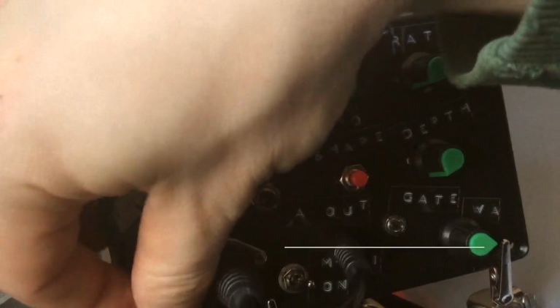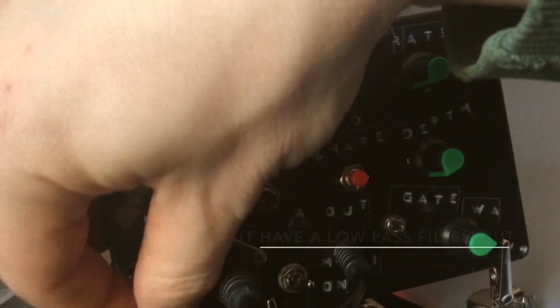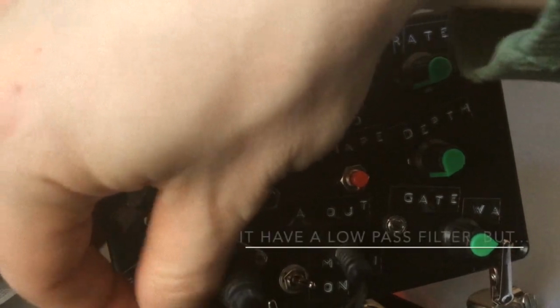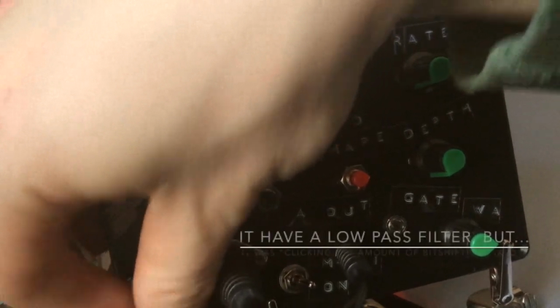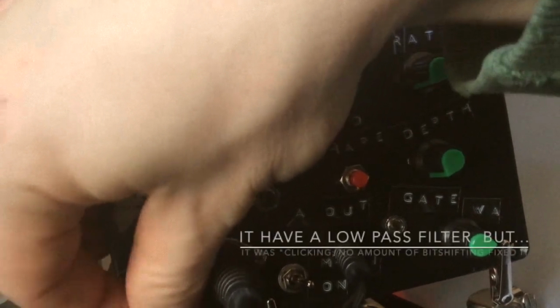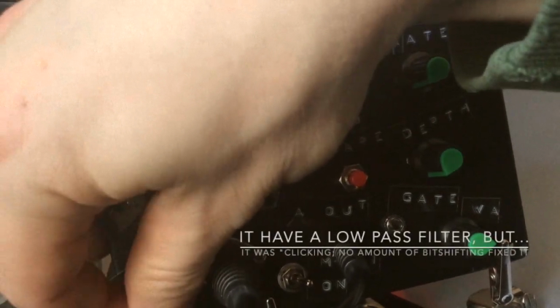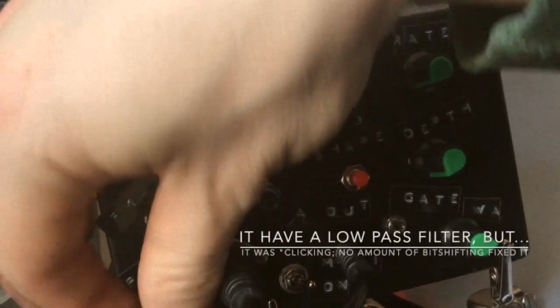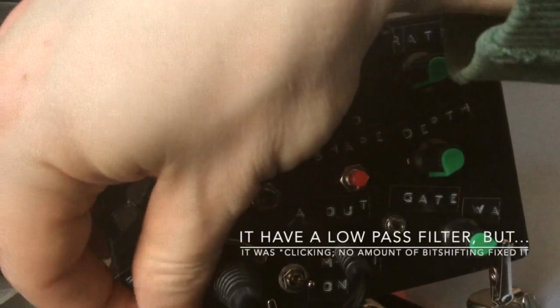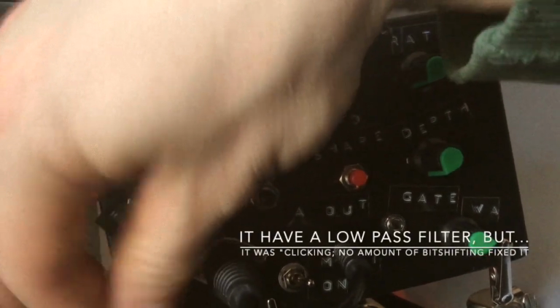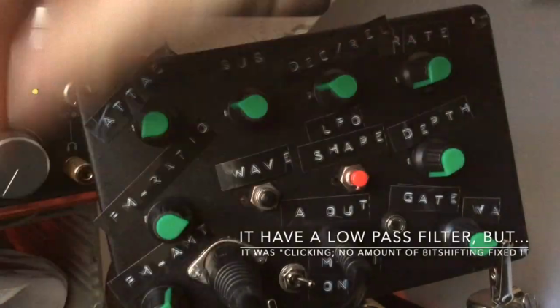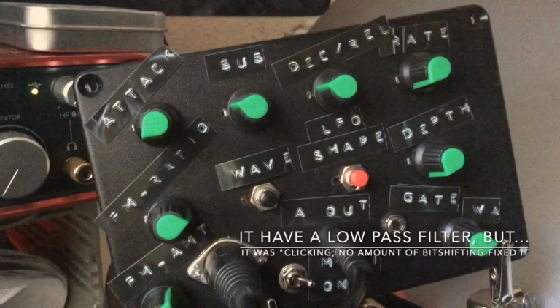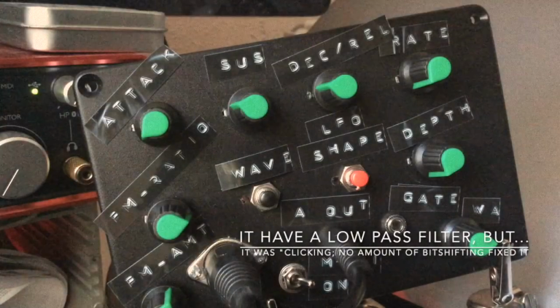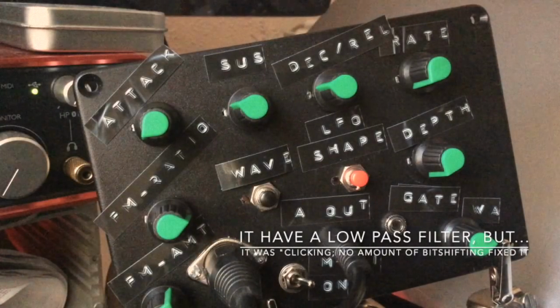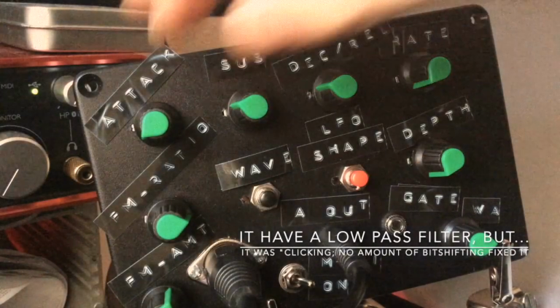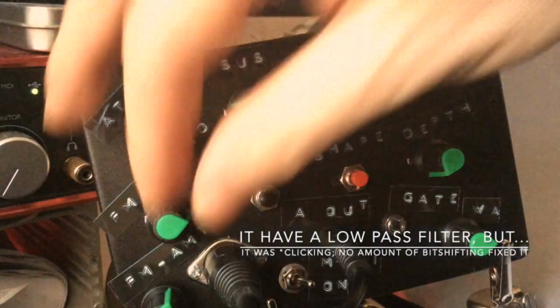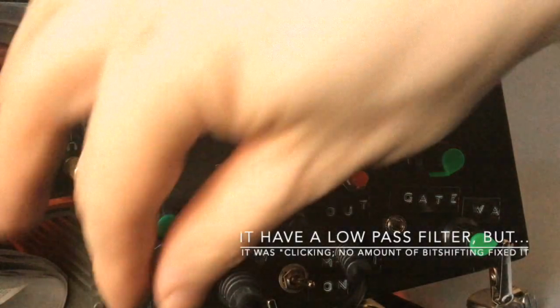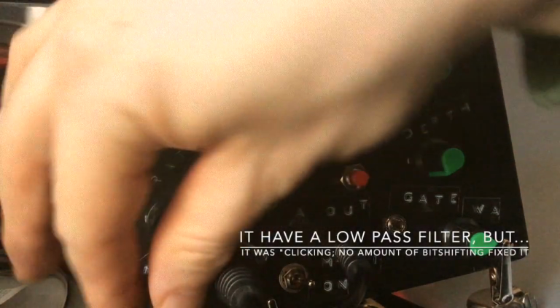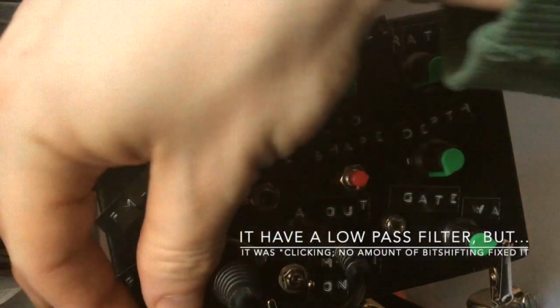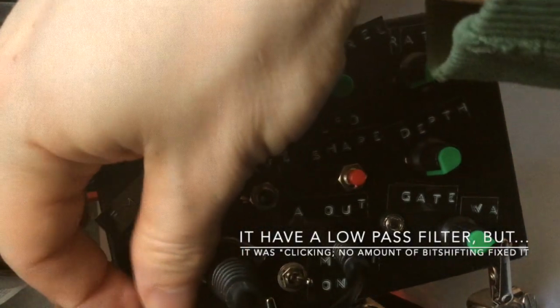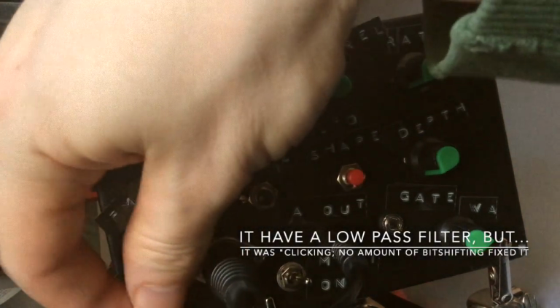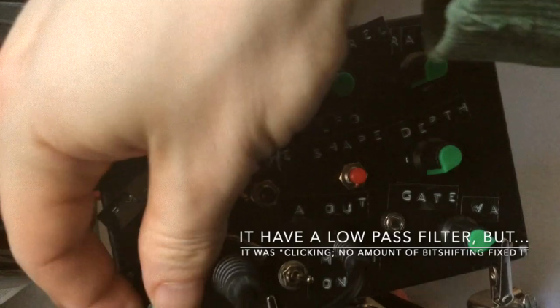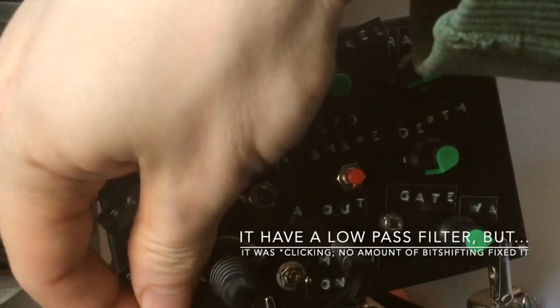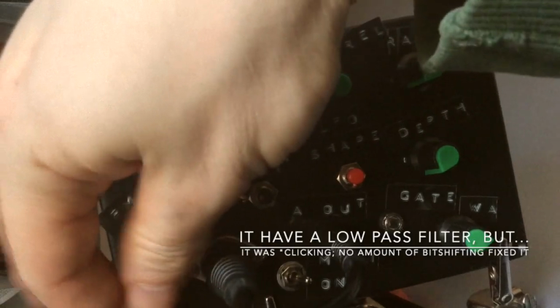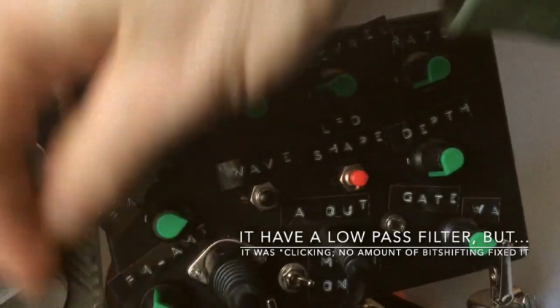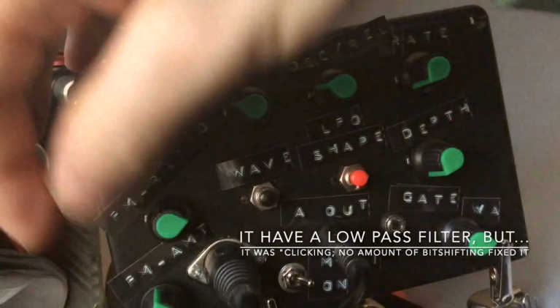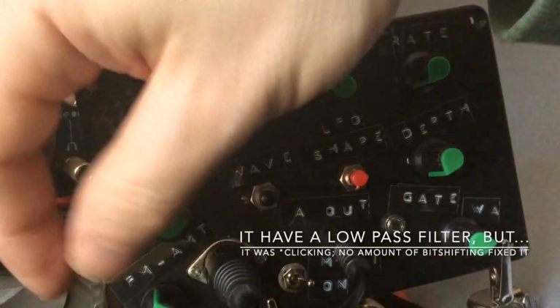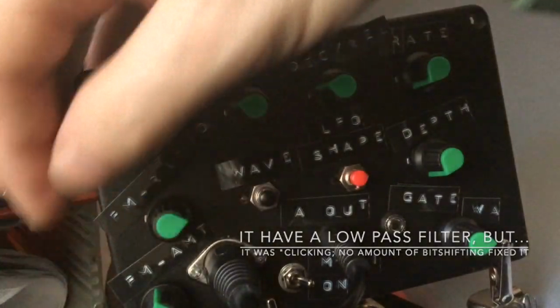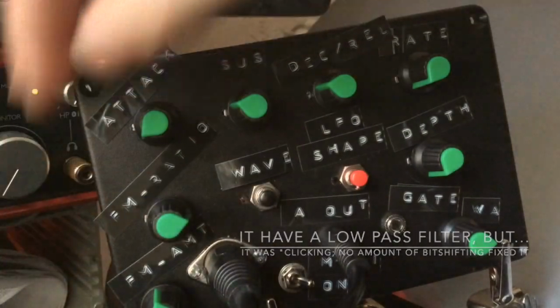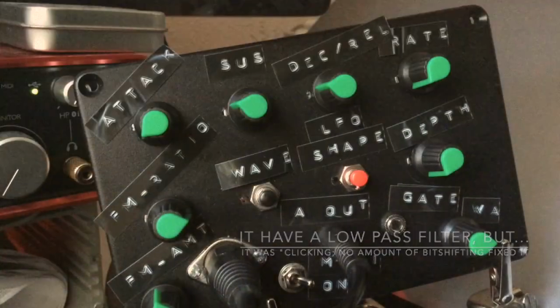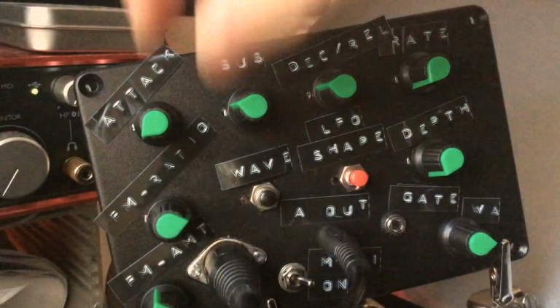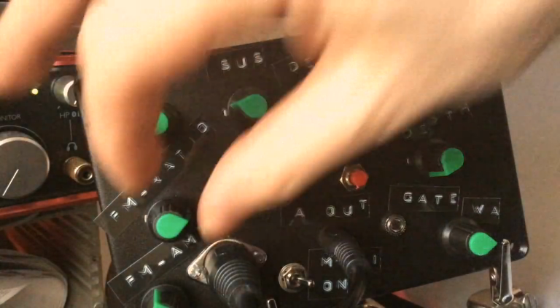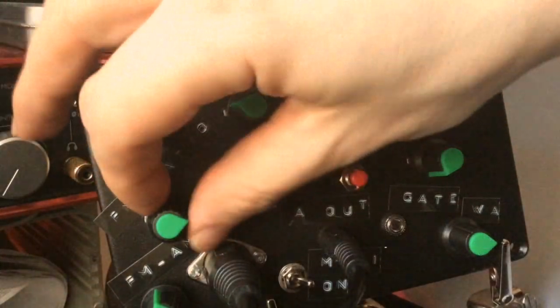So it can get pretty nuts at the top, but up until about 12 o'clock it's quite reasonable.